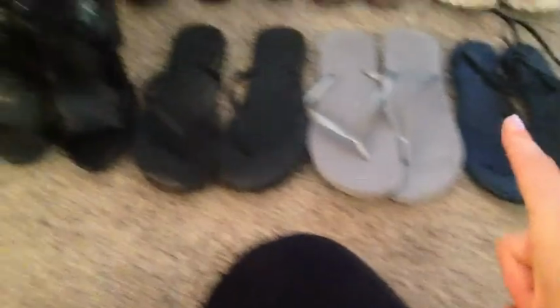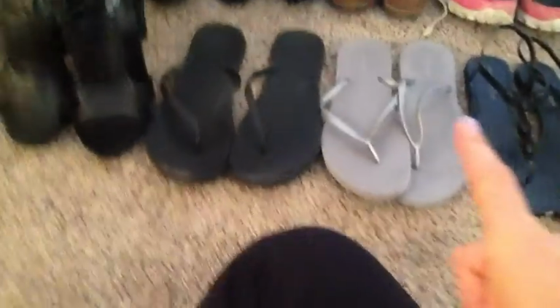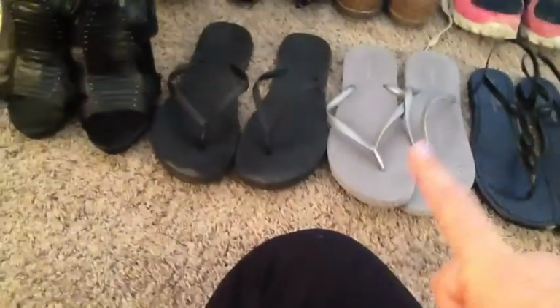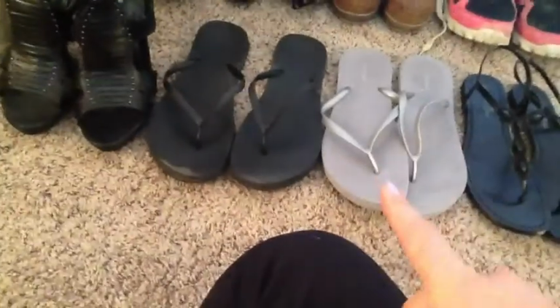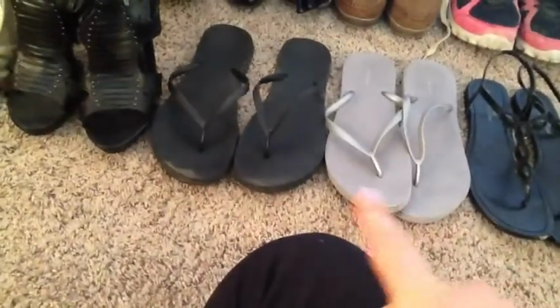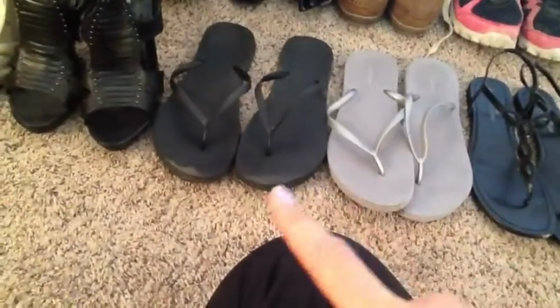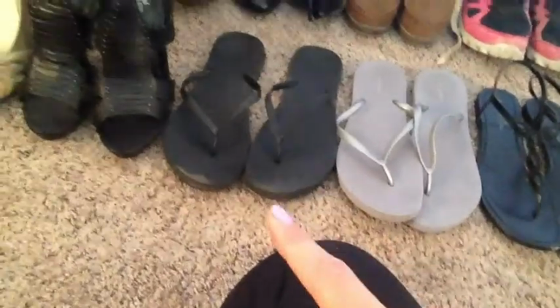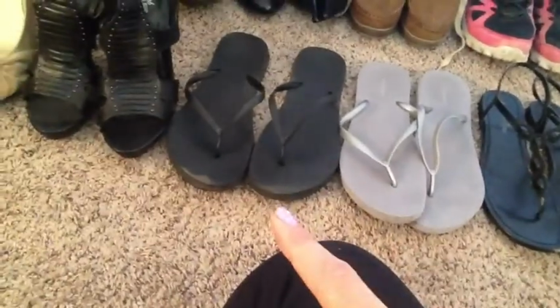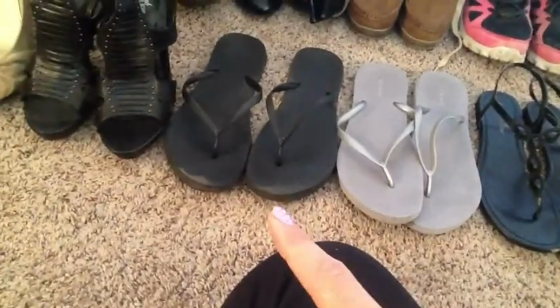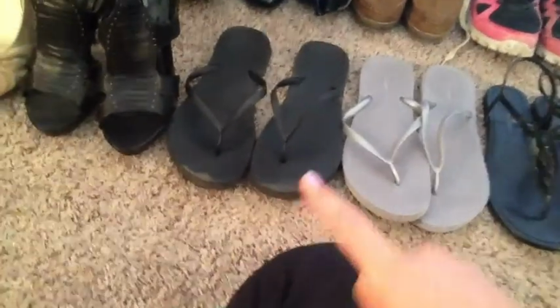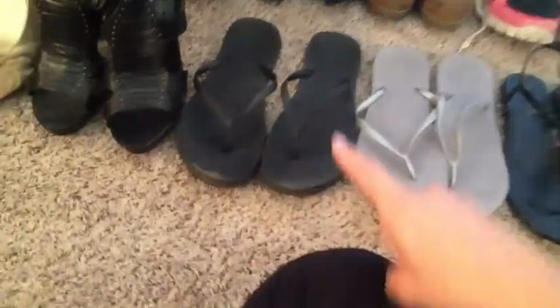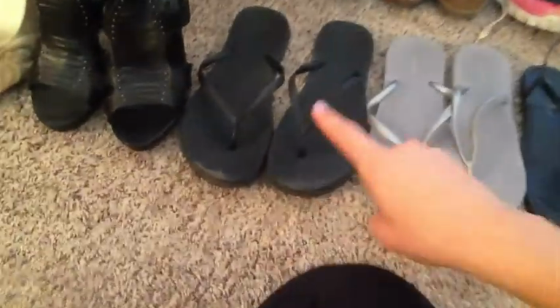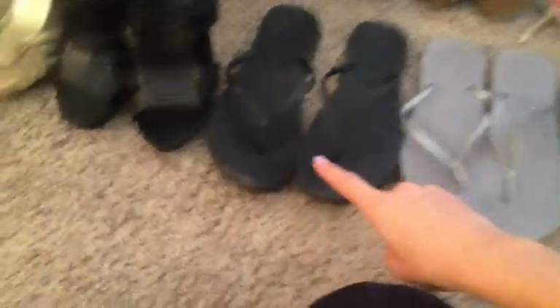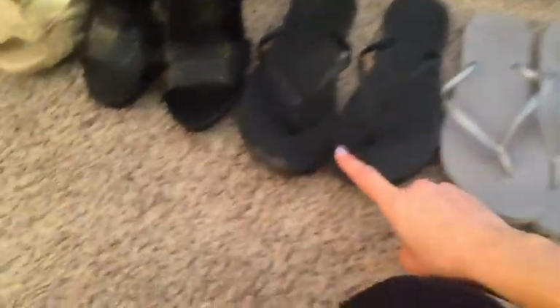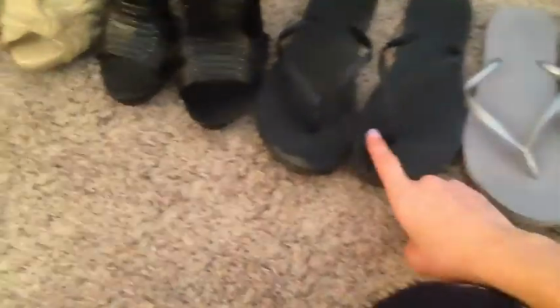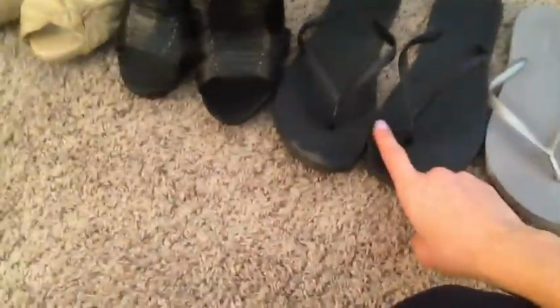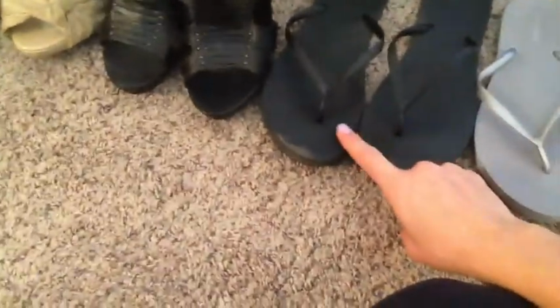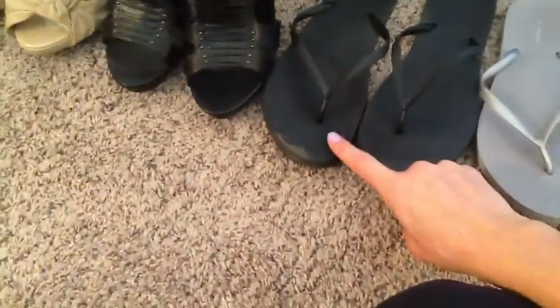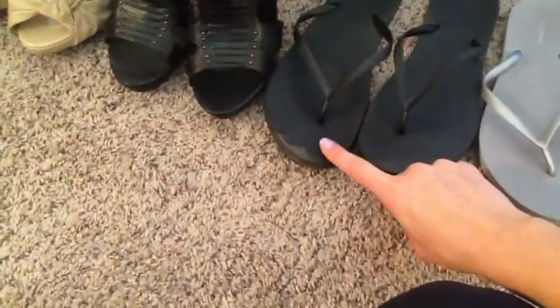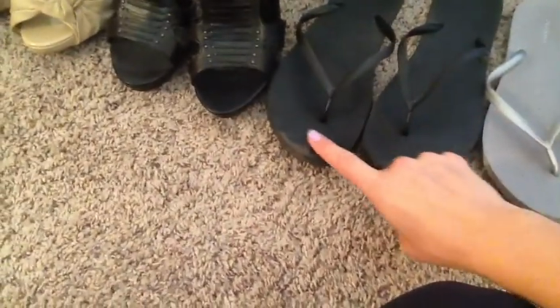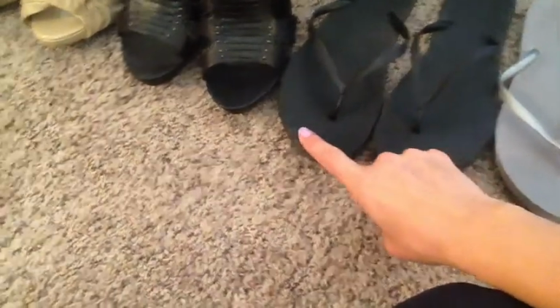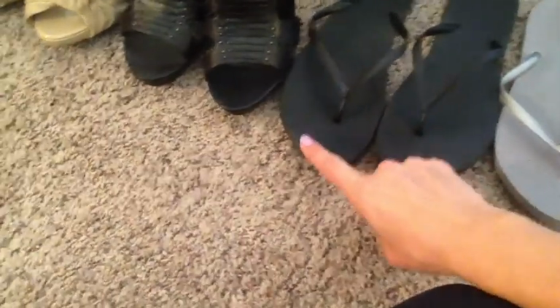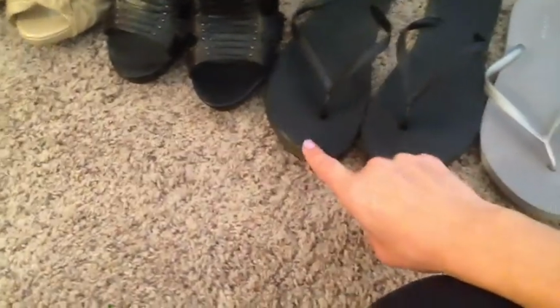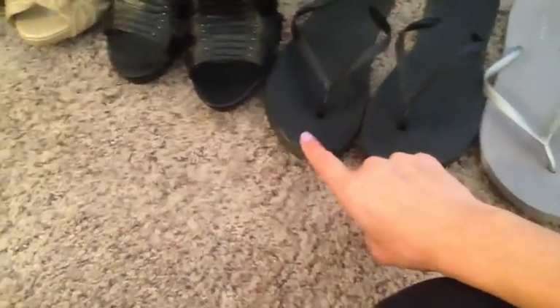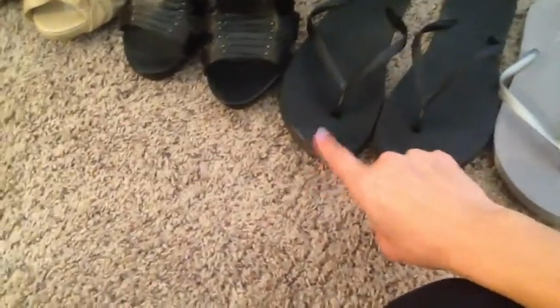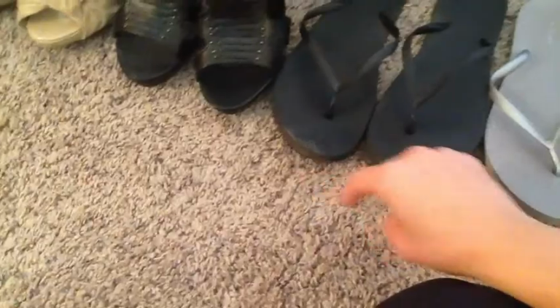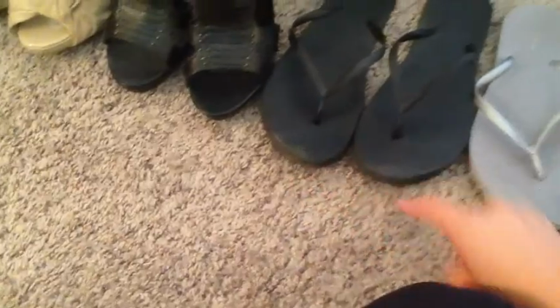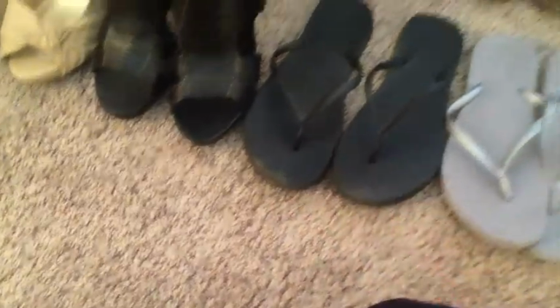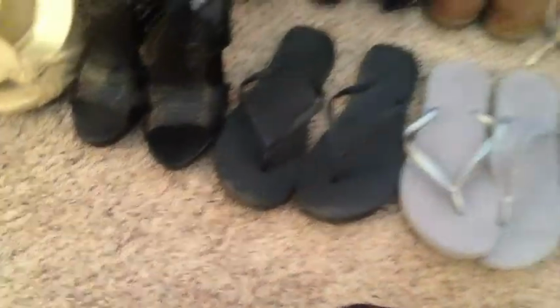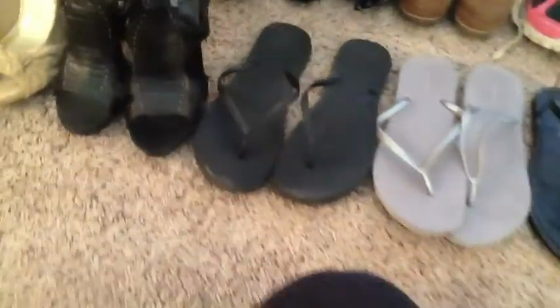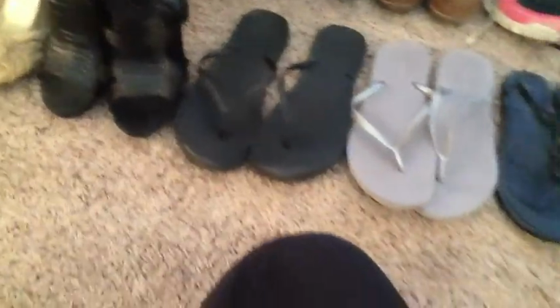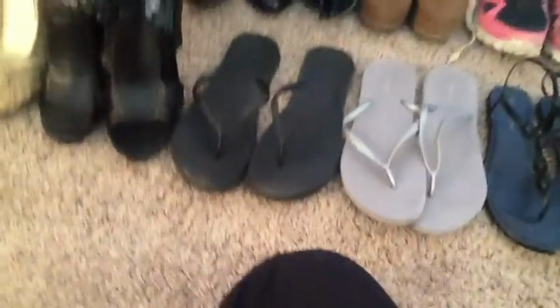And then, of course, the Old Navy ones. As you can see, there's some dust on this one — I've worn these more.